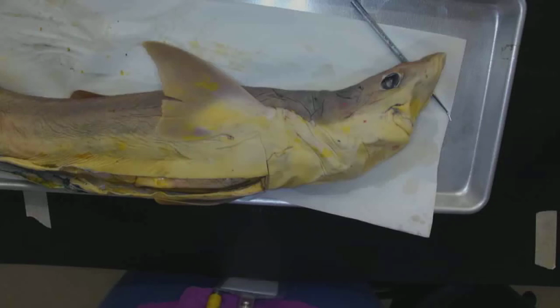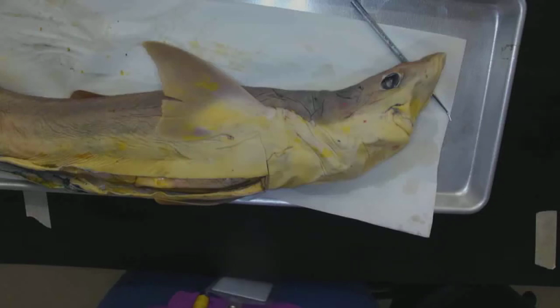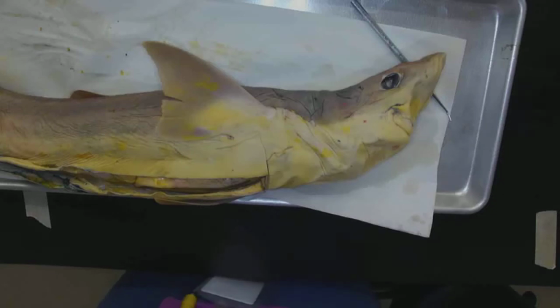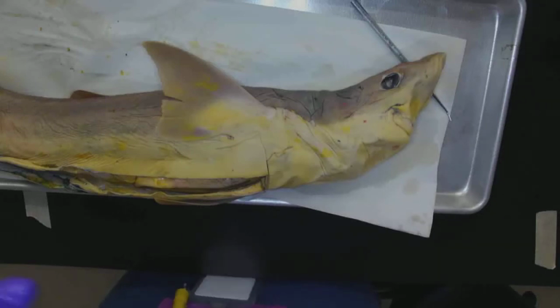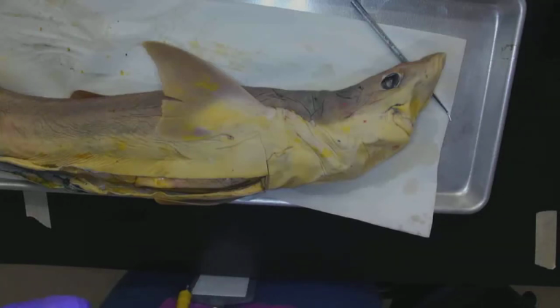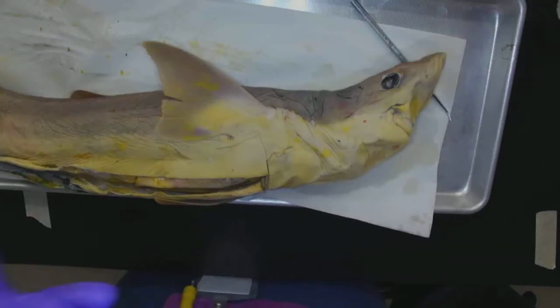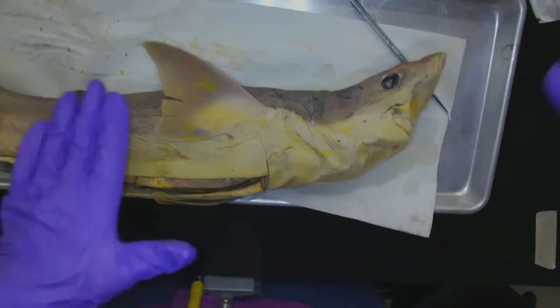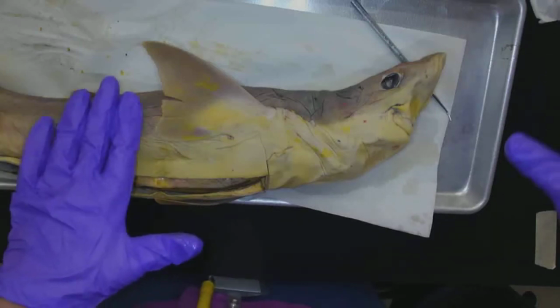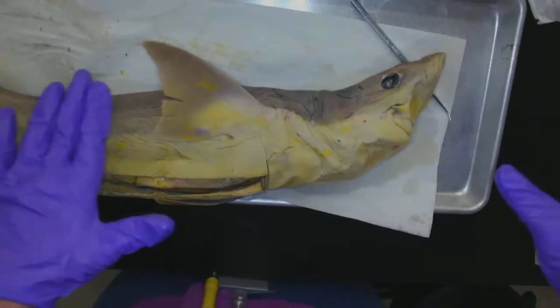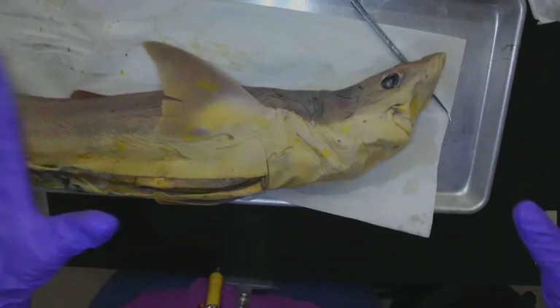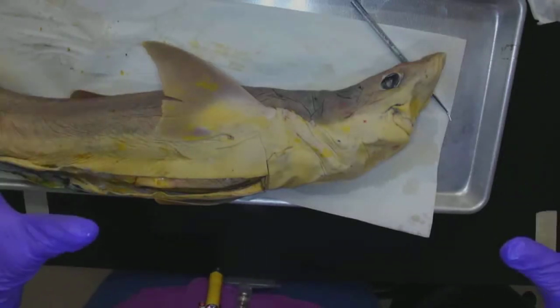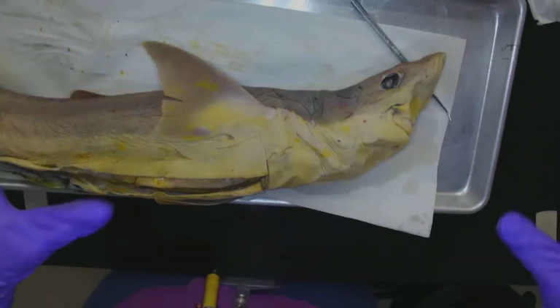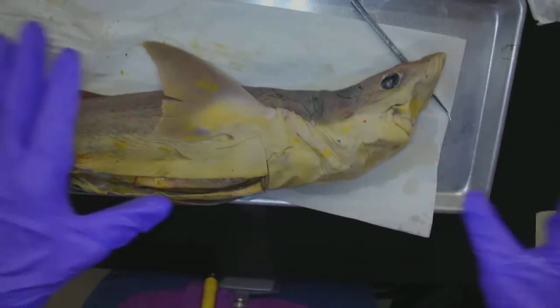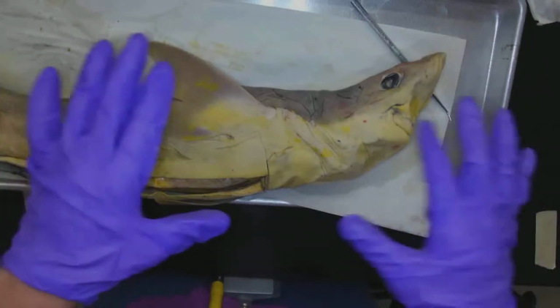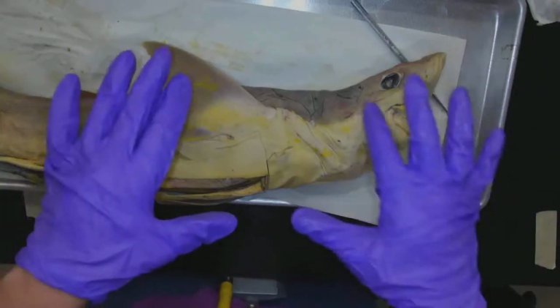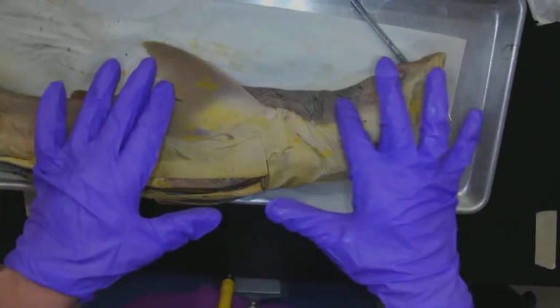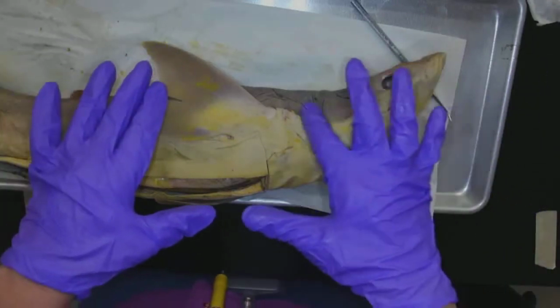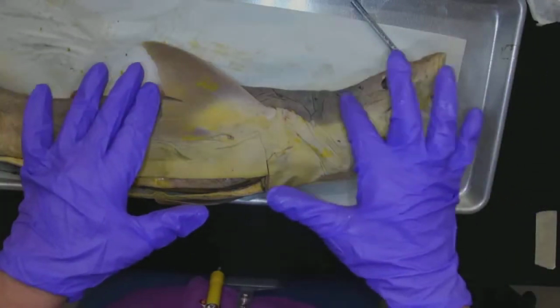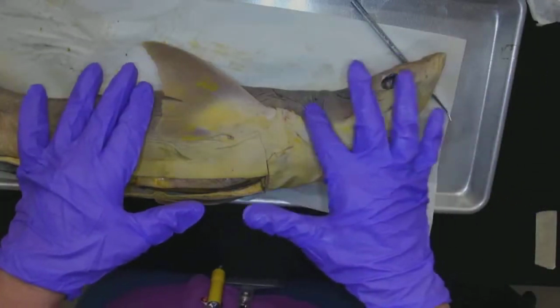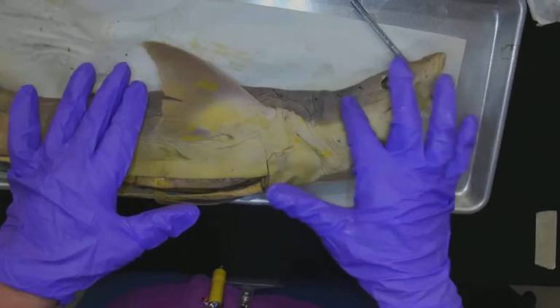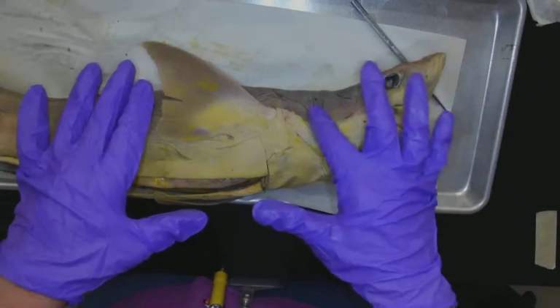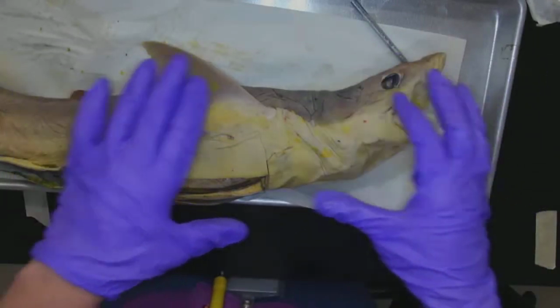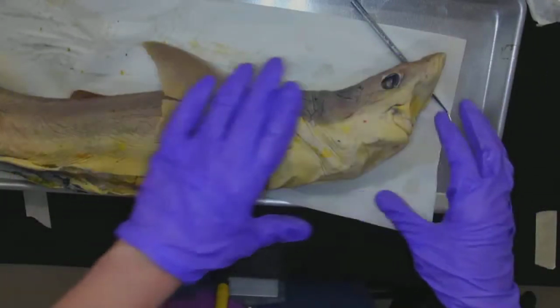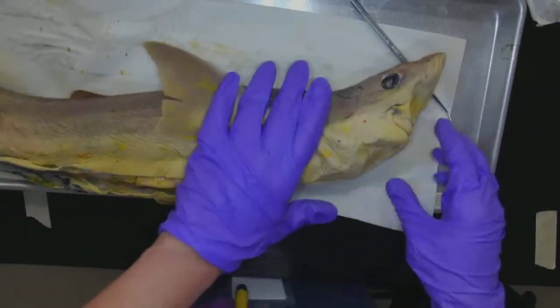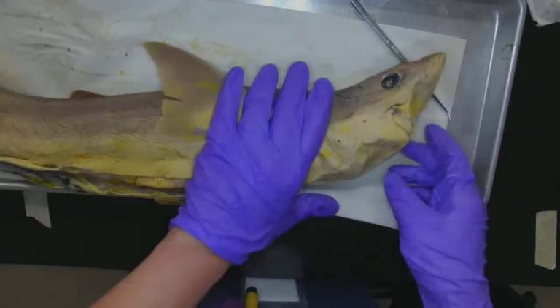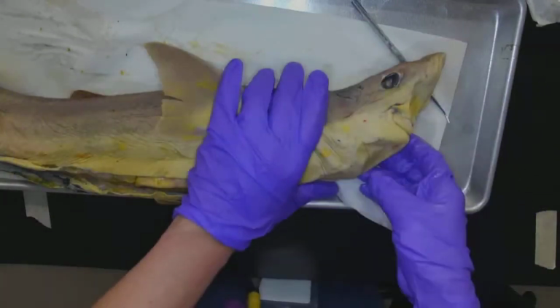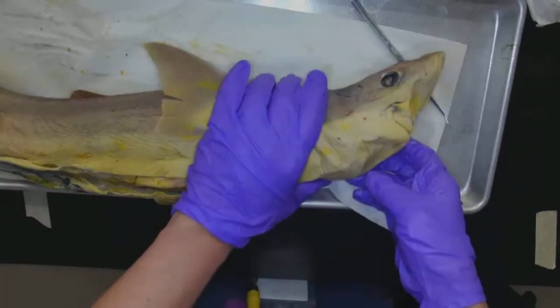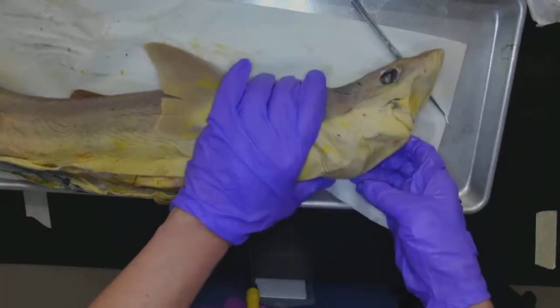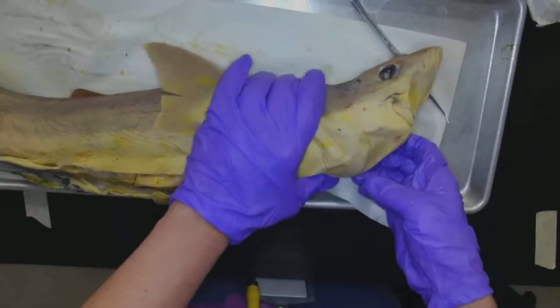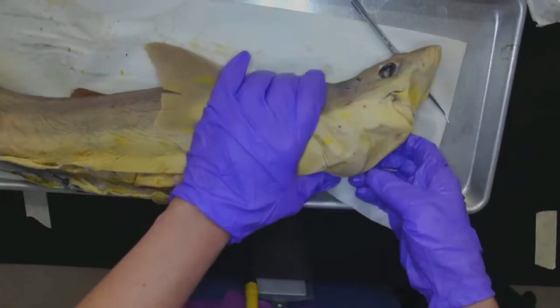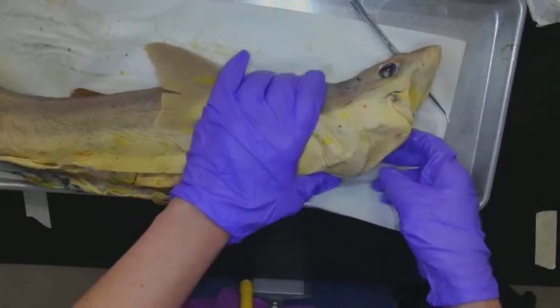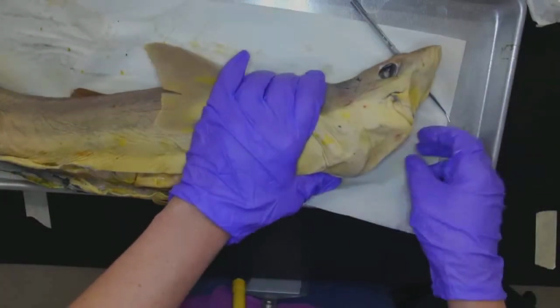Okay, so that was placoid scales. I don't know why I blanked out on that, but placoid scales are what chondrichthyes have.